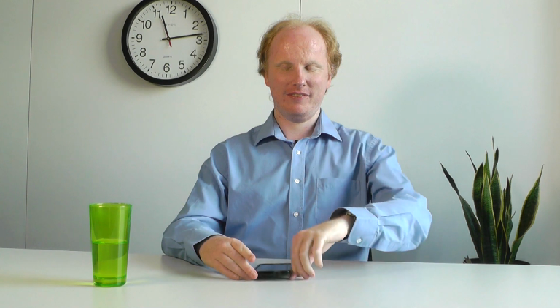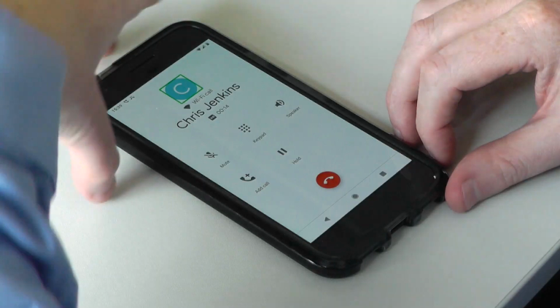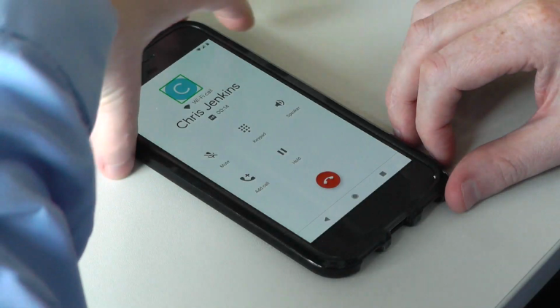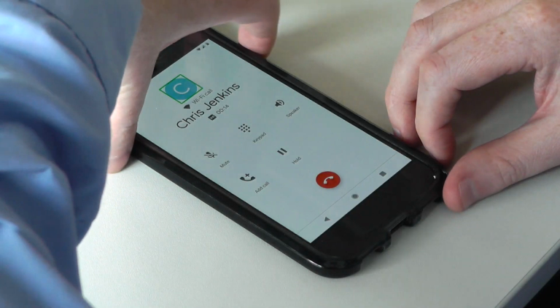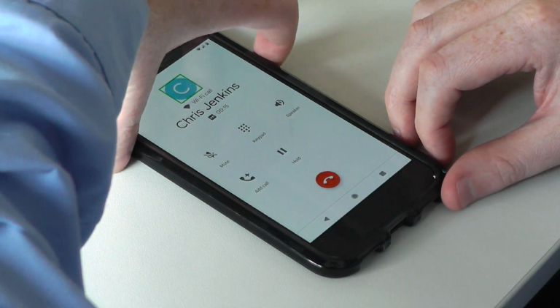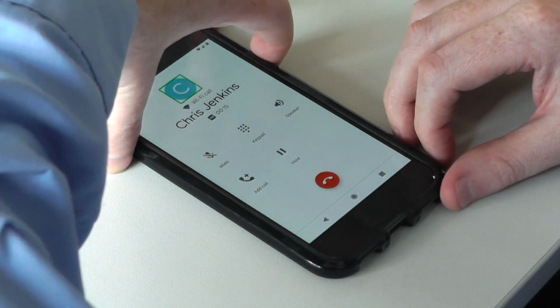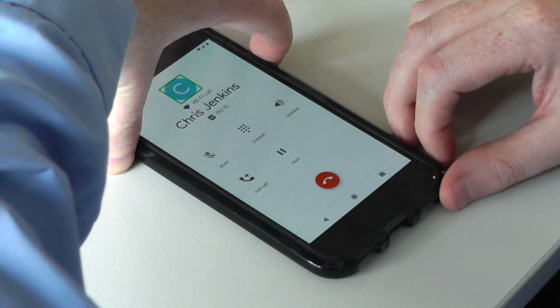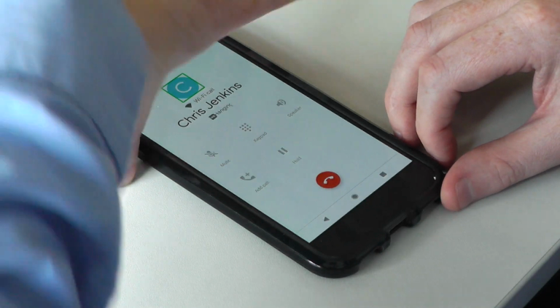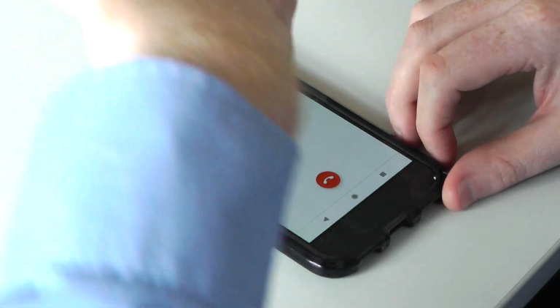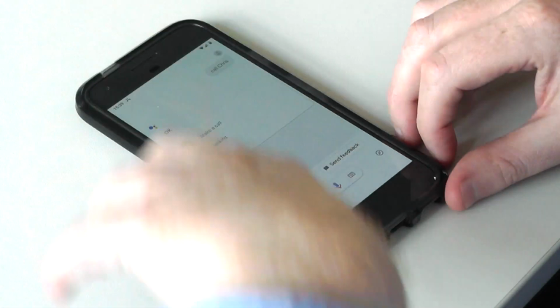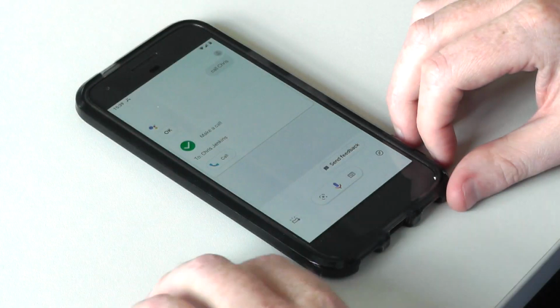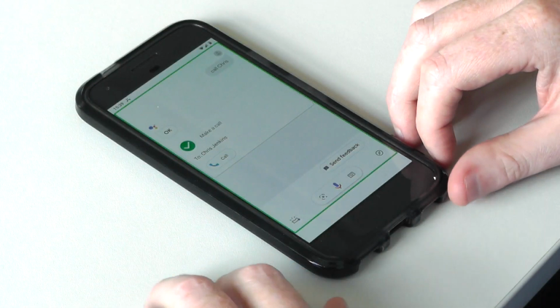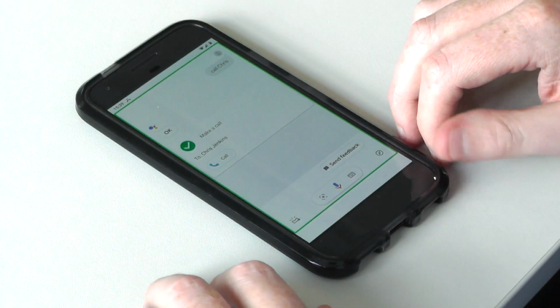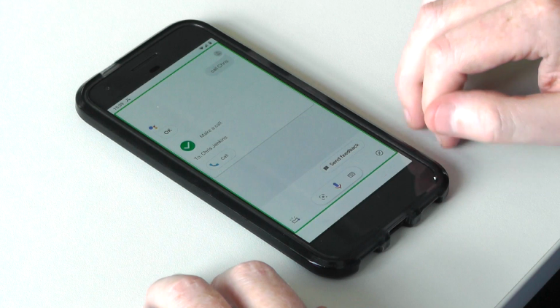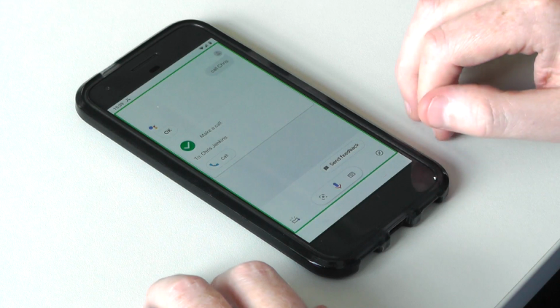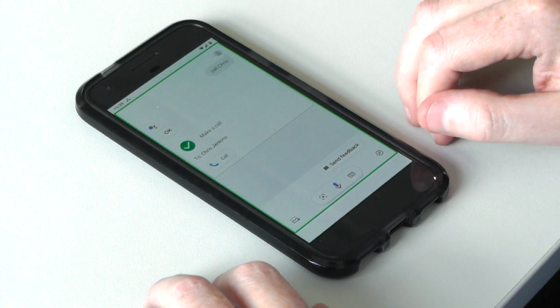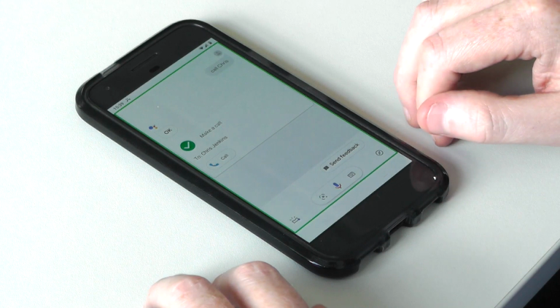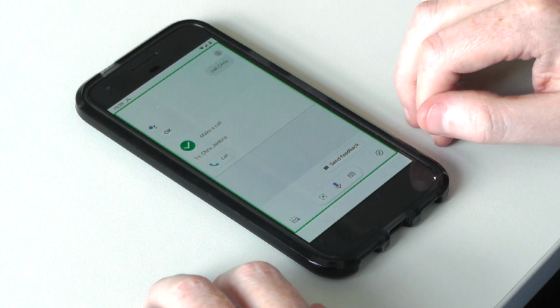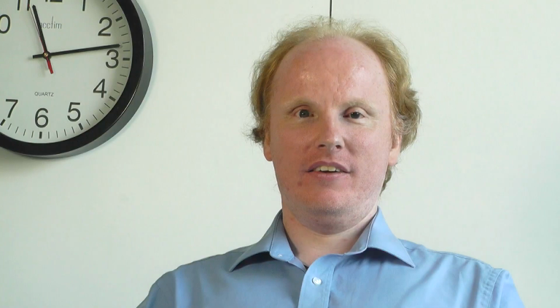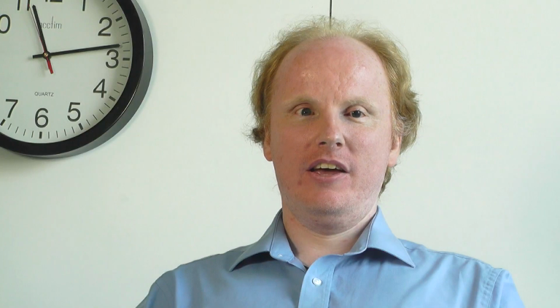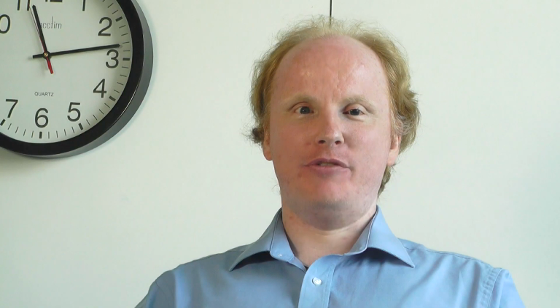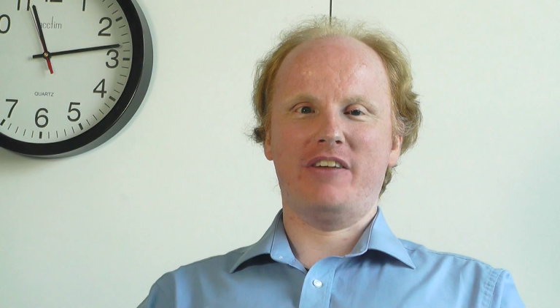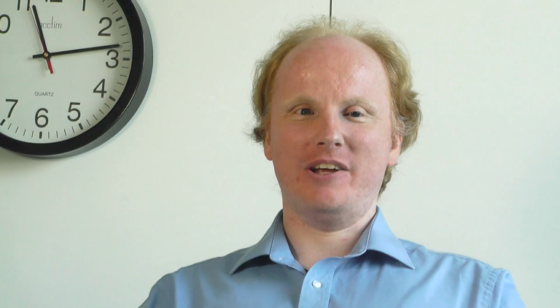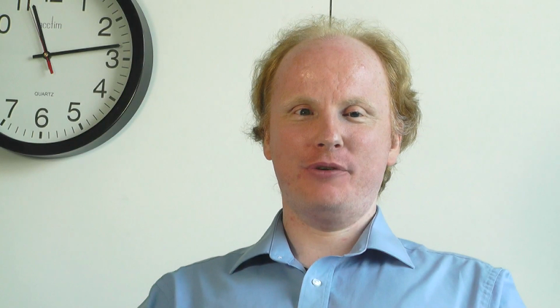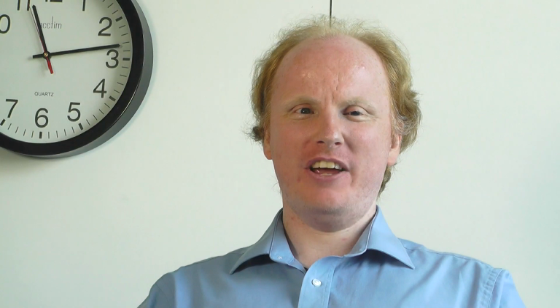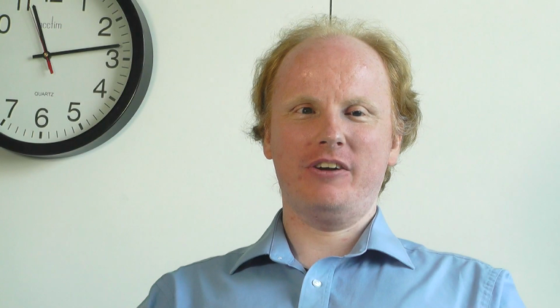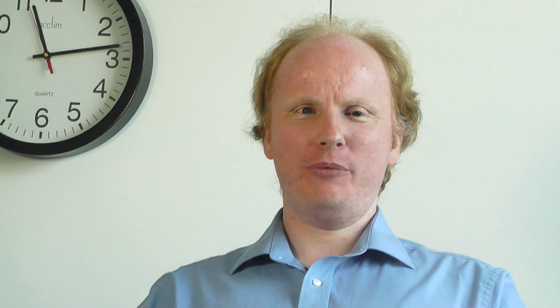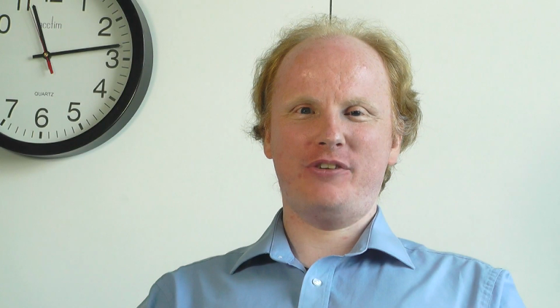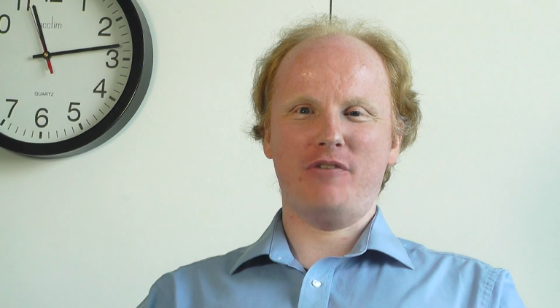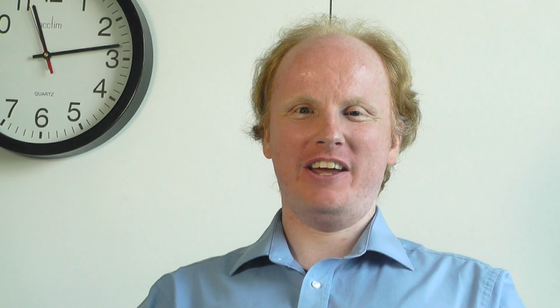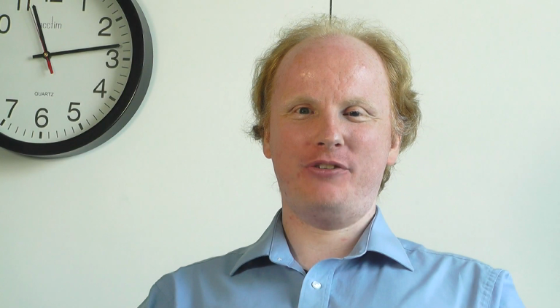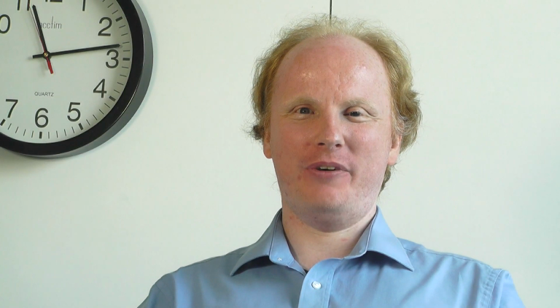To end the call, briefly press the power button. Google Assistant. If you found that useful, take a look at the rest of our video series.